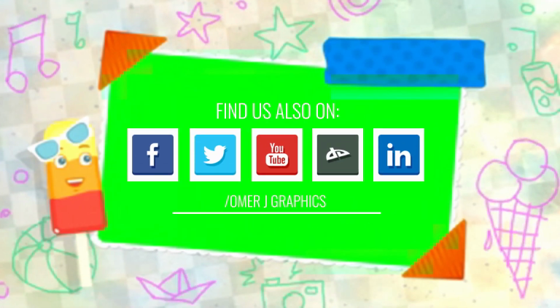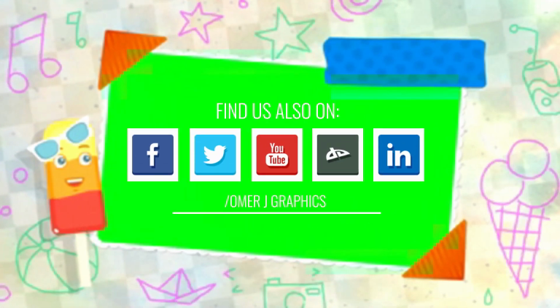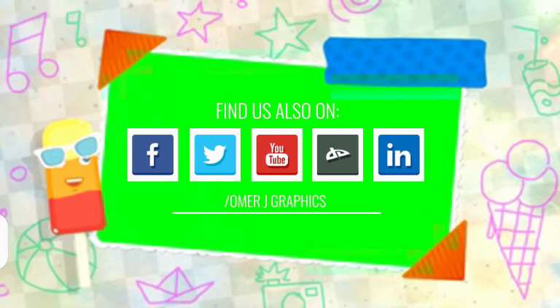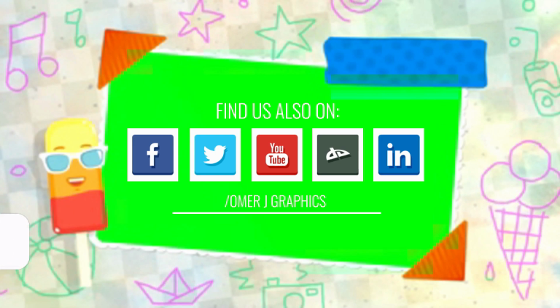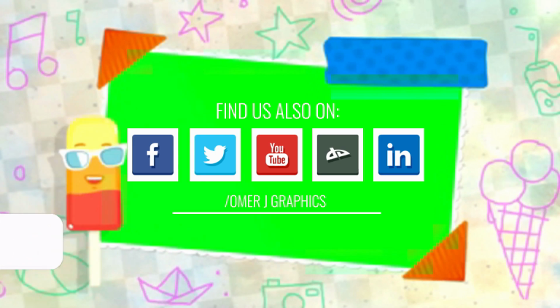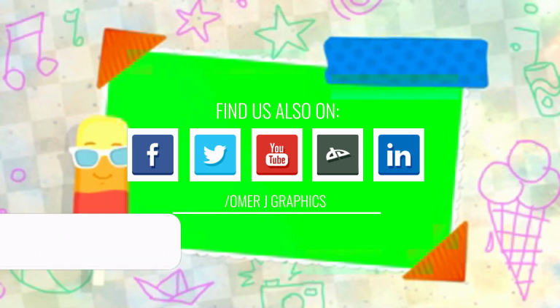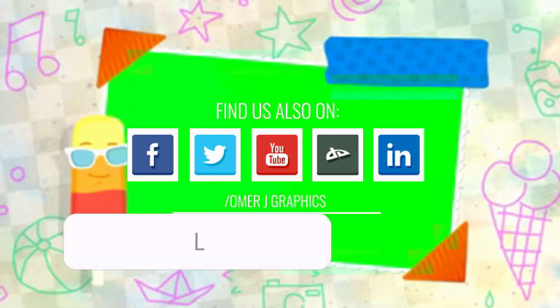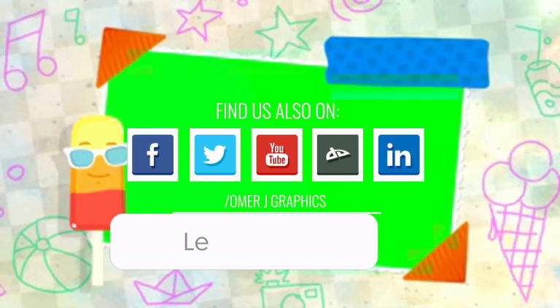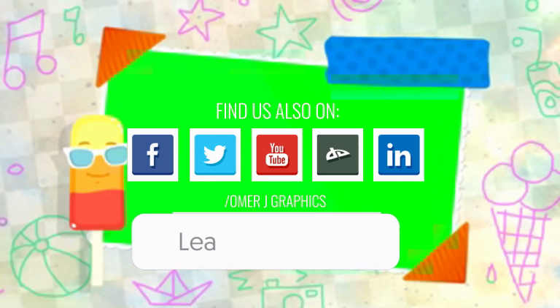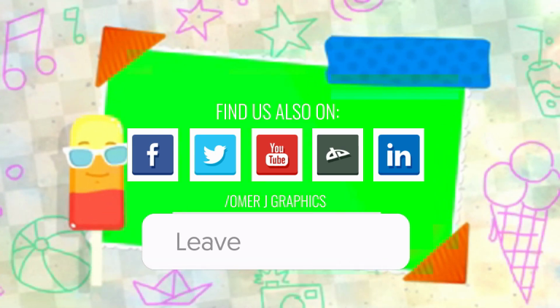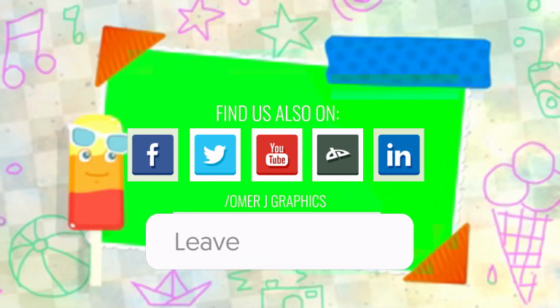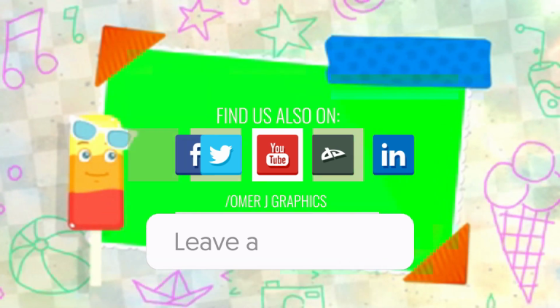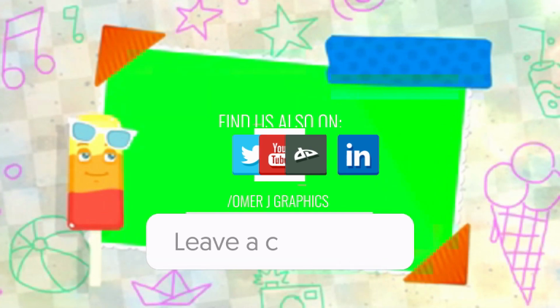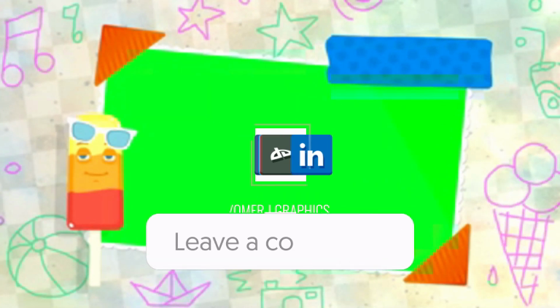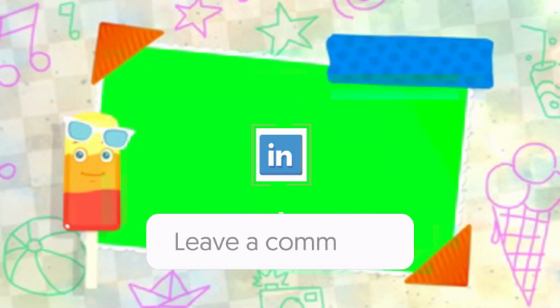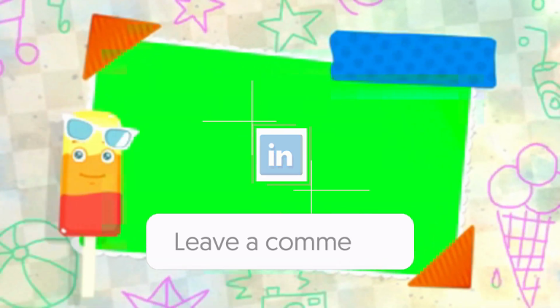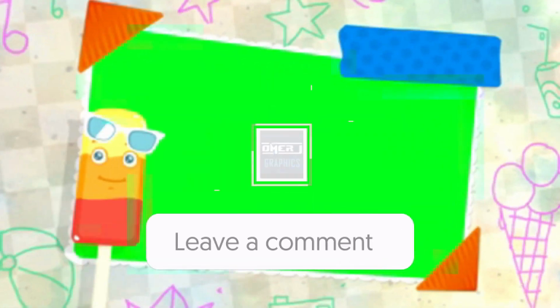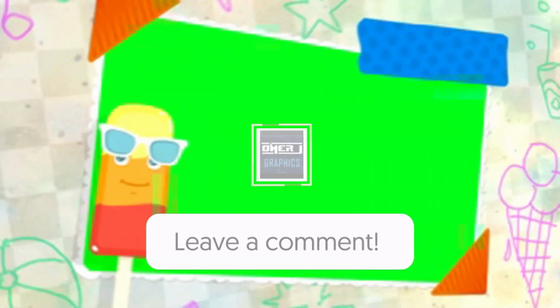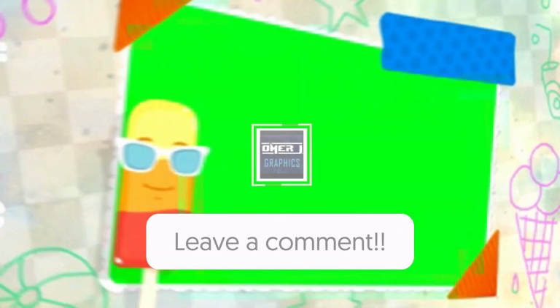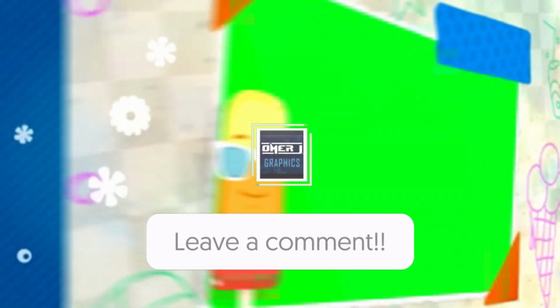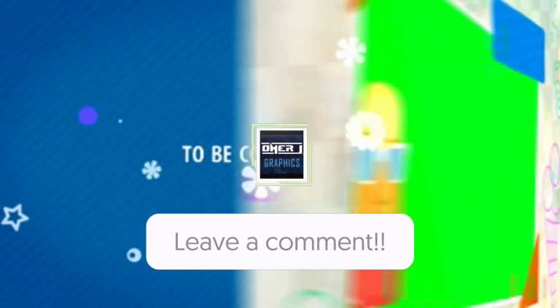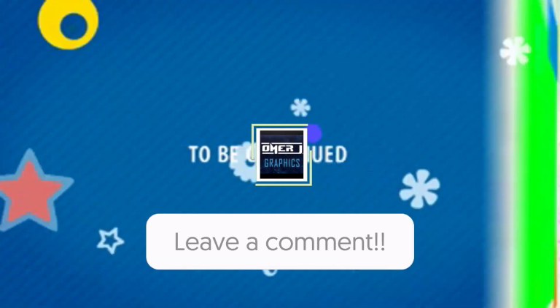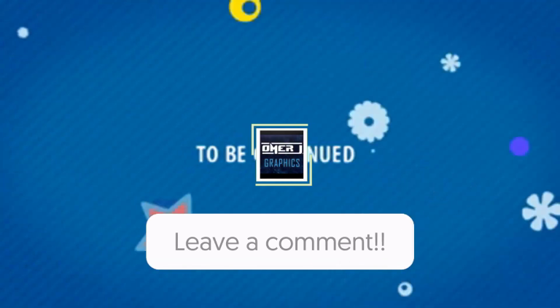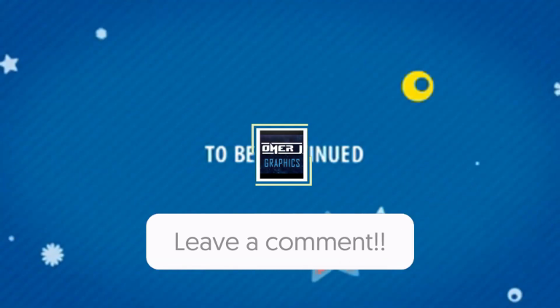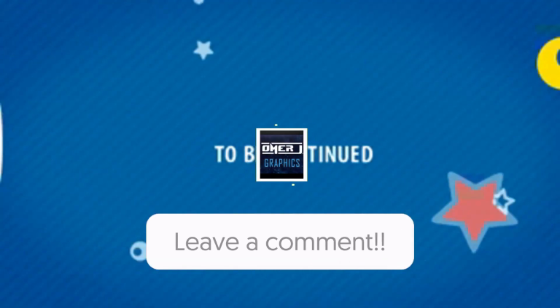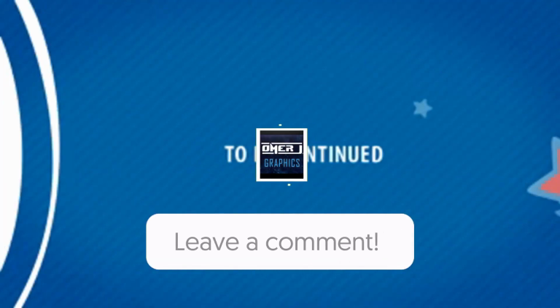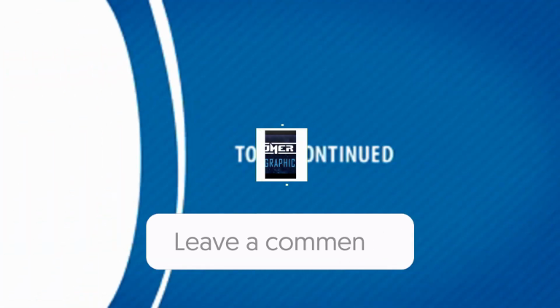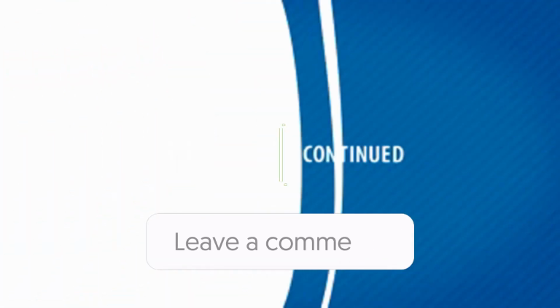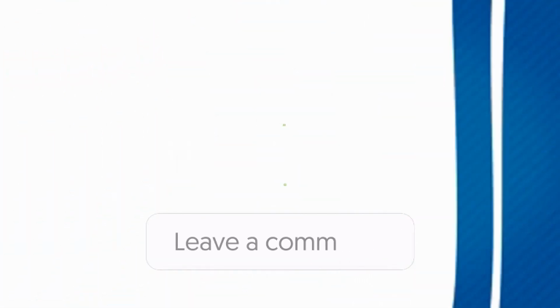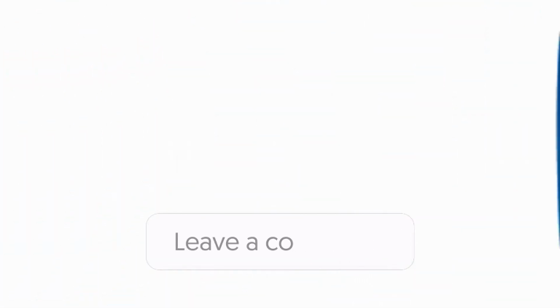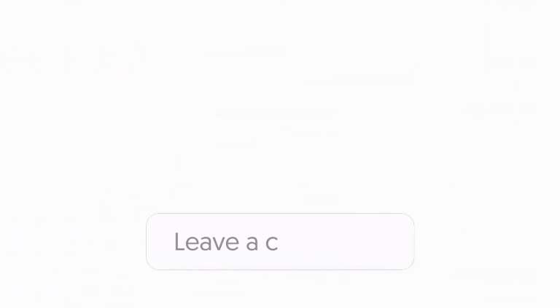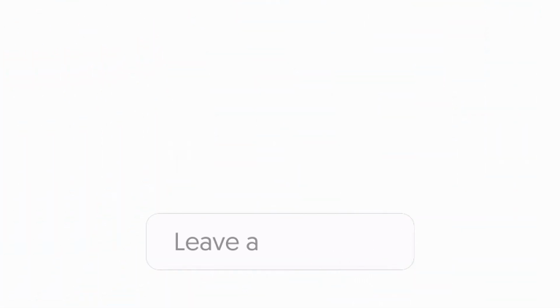If you have any questions and suggestions for the green screen video, leave a comment below.